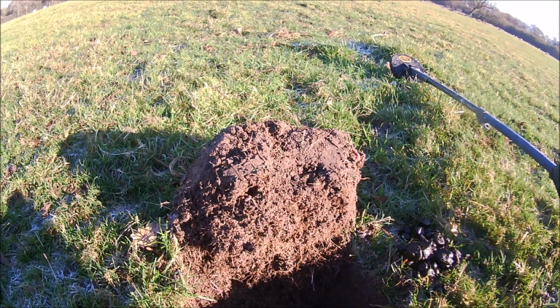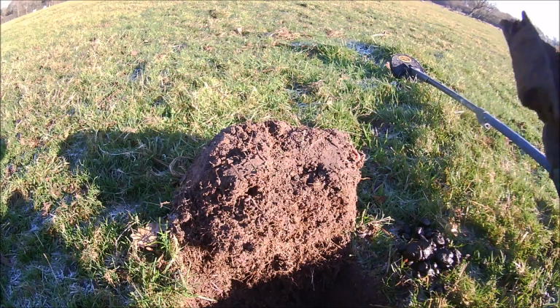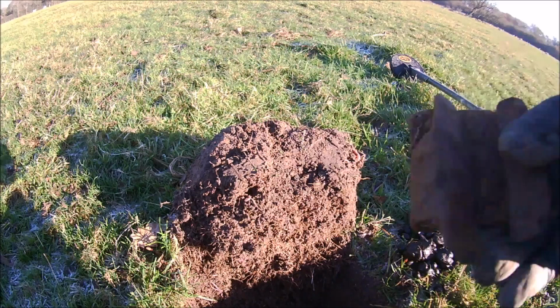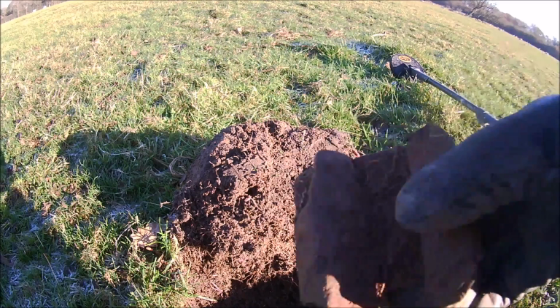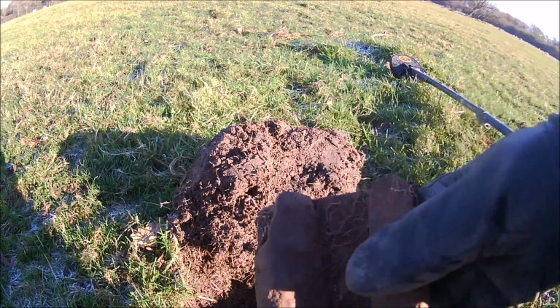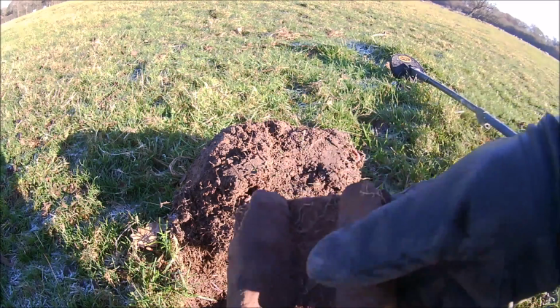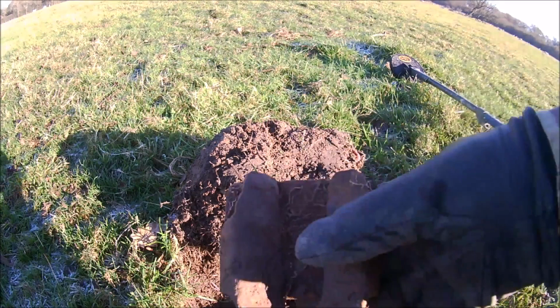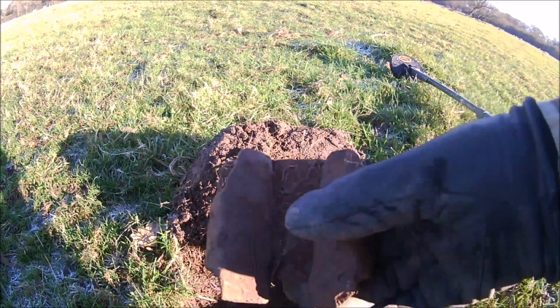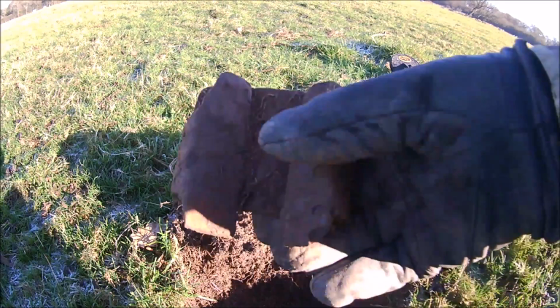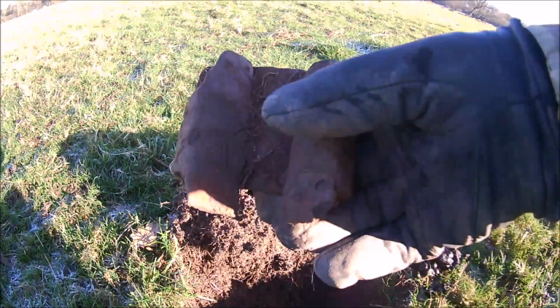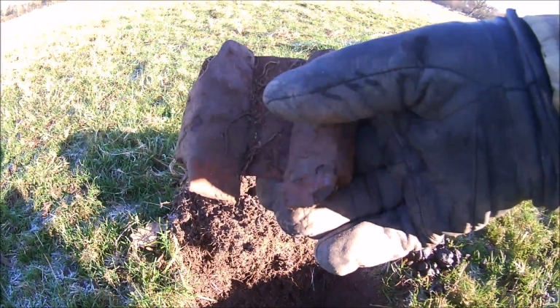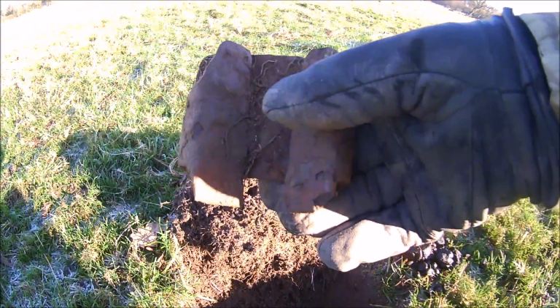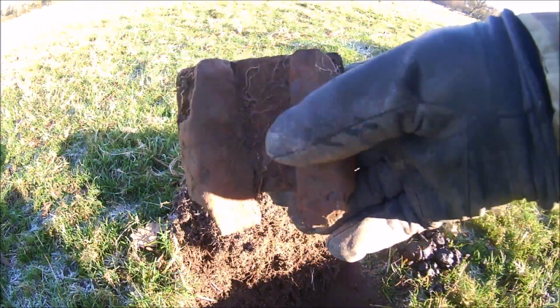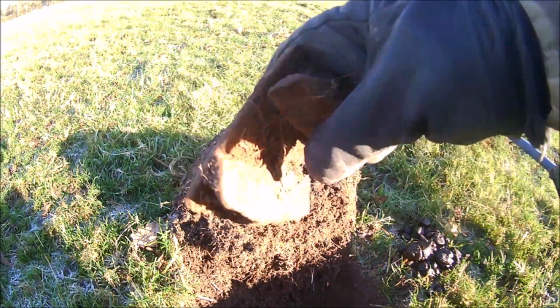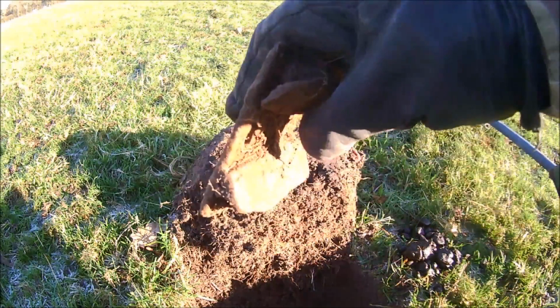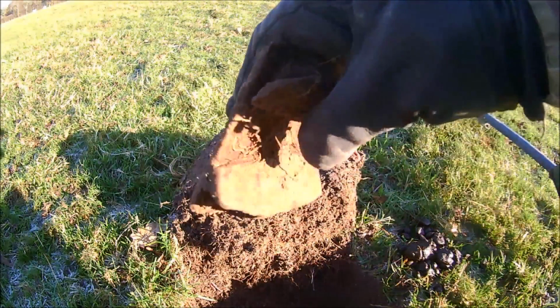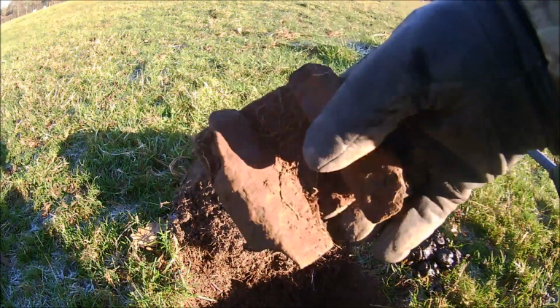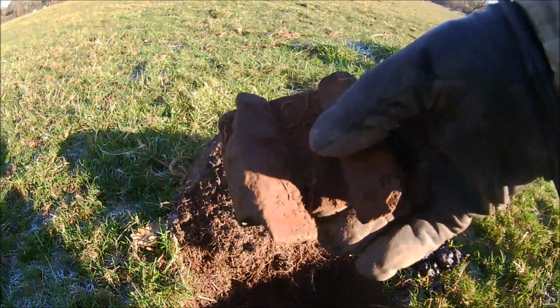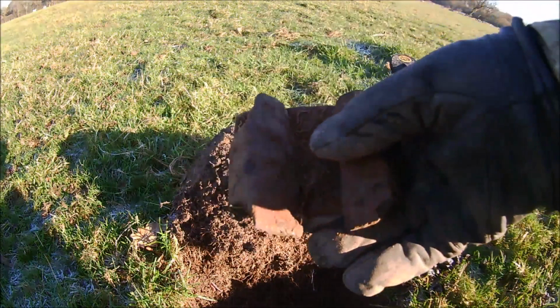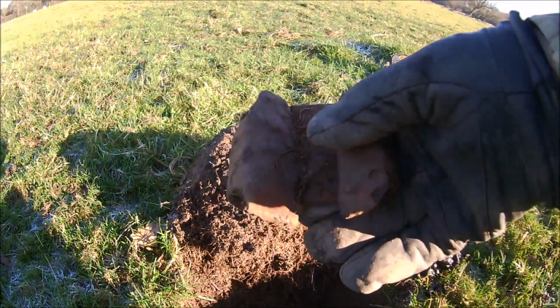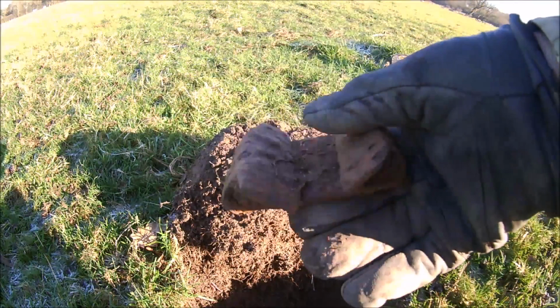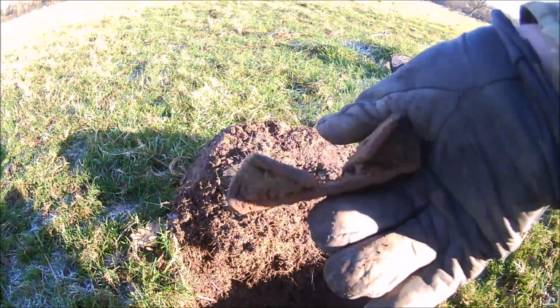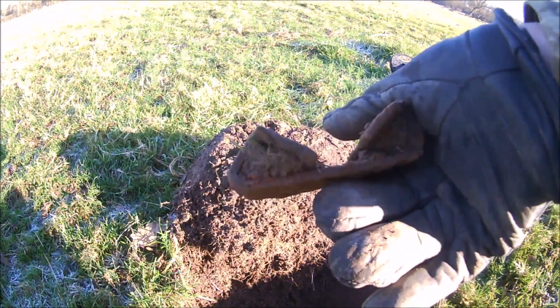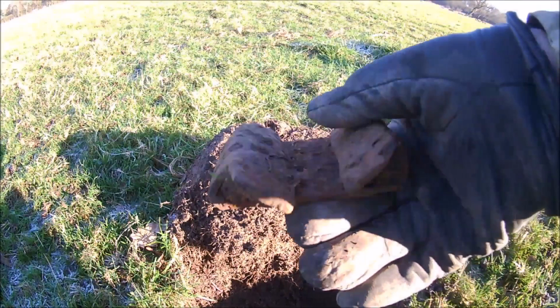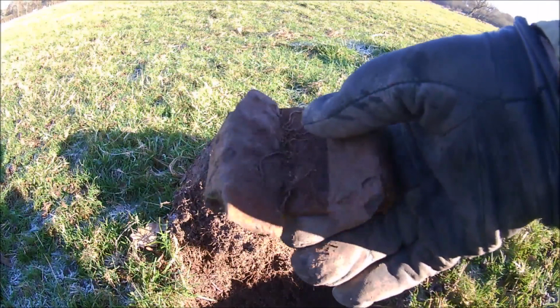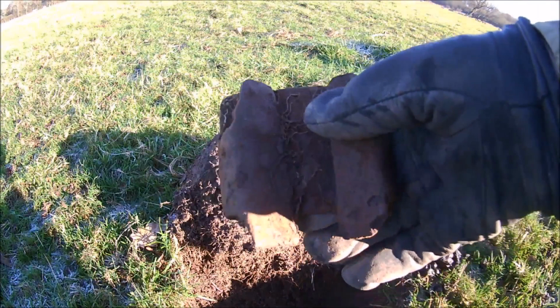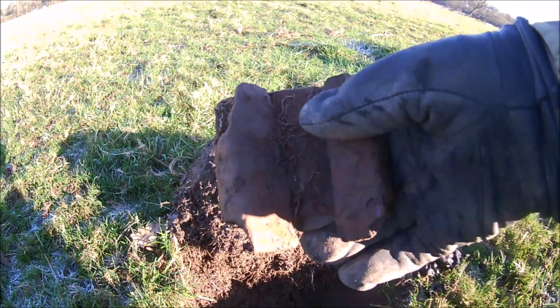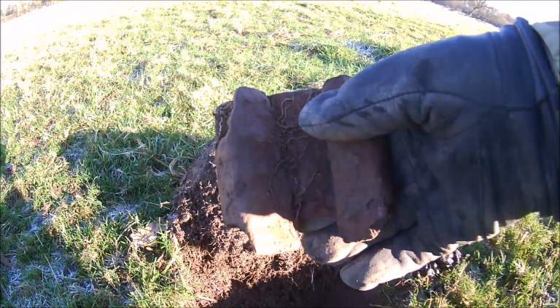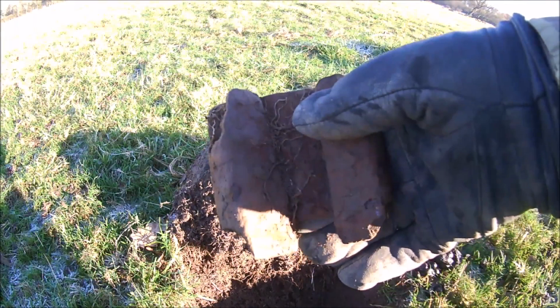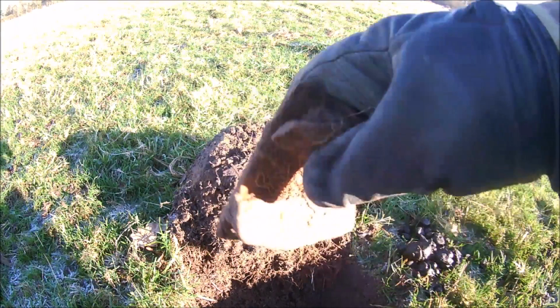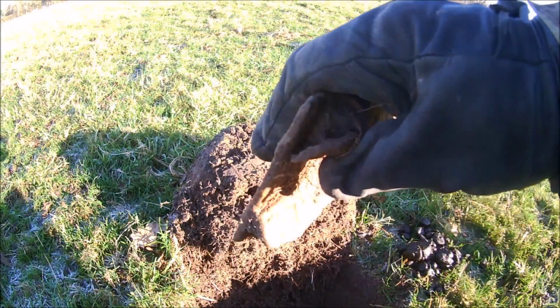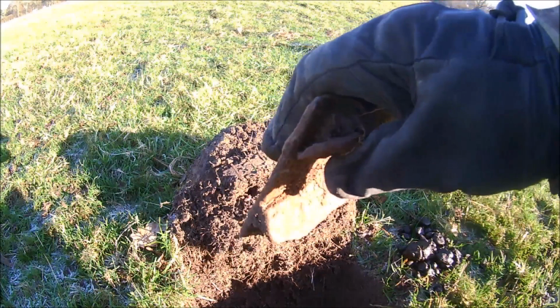That was my first find — a huge great lump of iron. I haven't got a clue what that is, but we'll show it to the owner anyway.